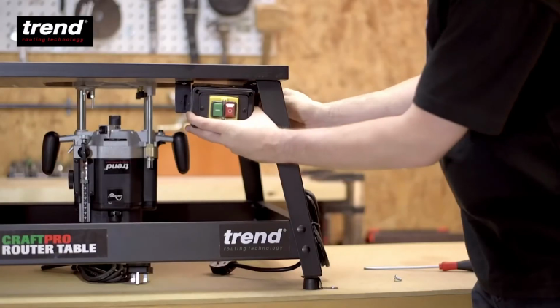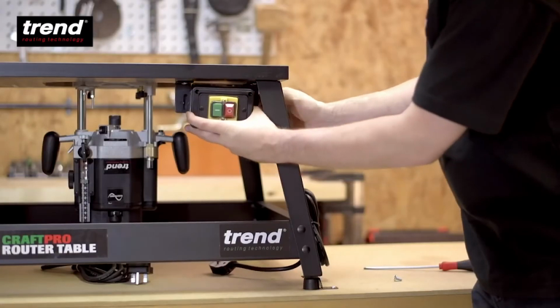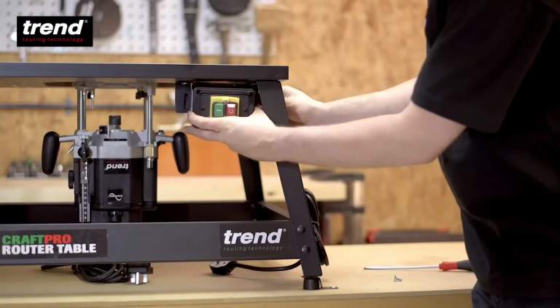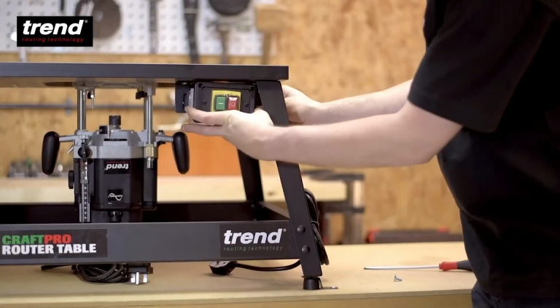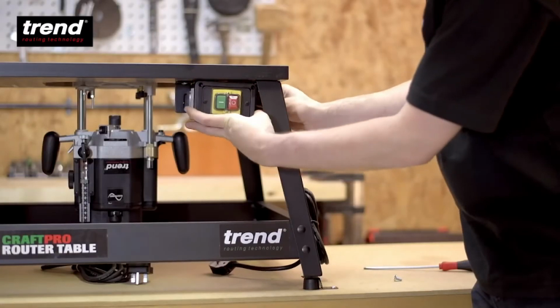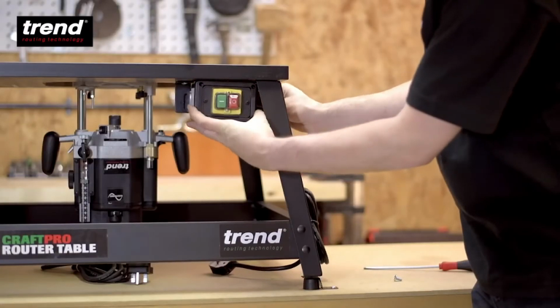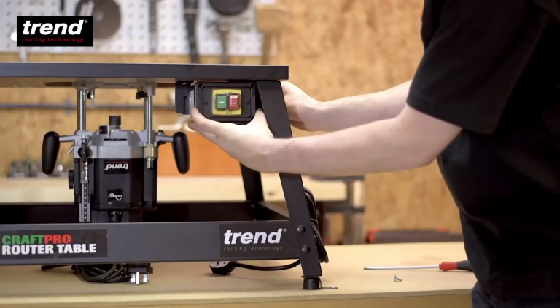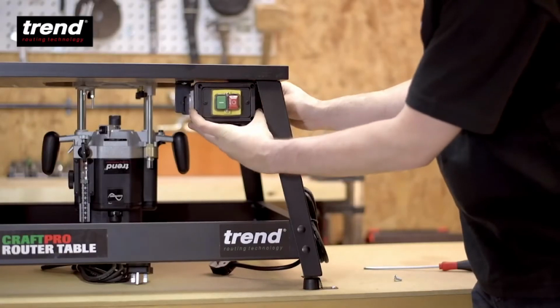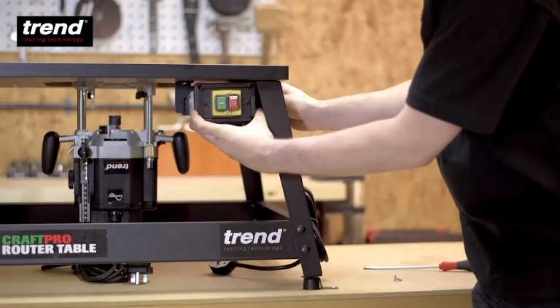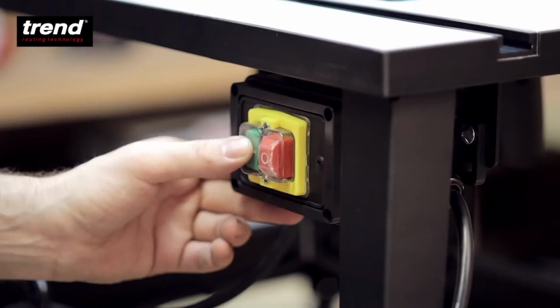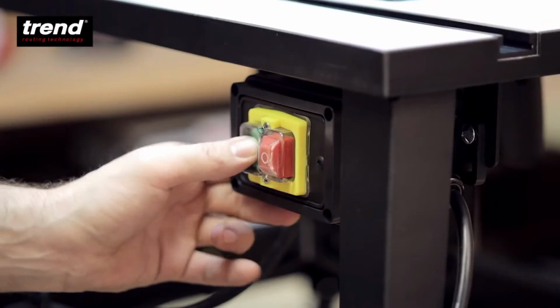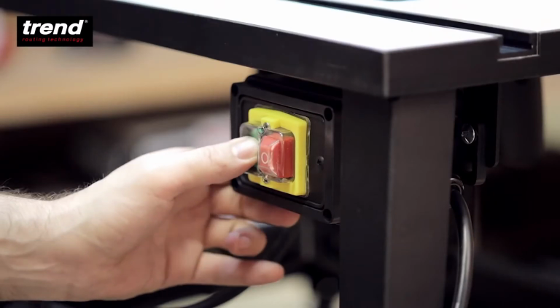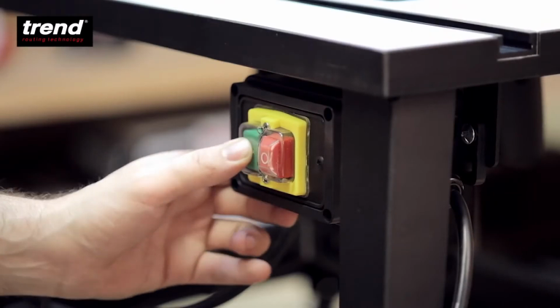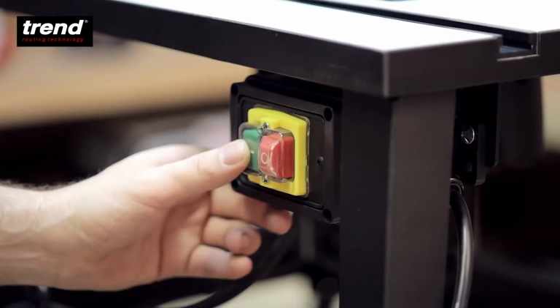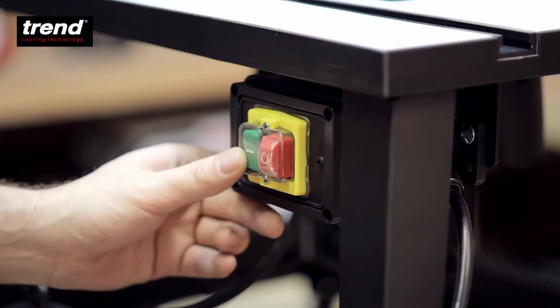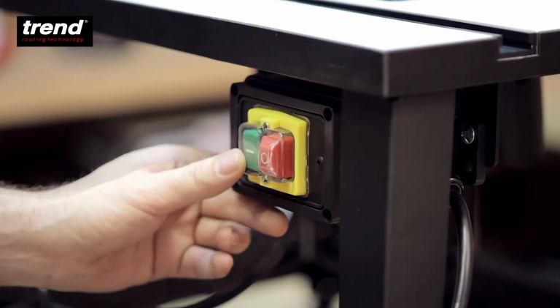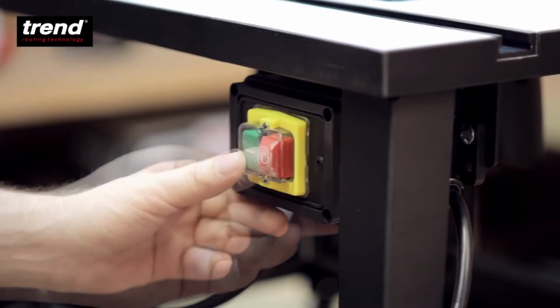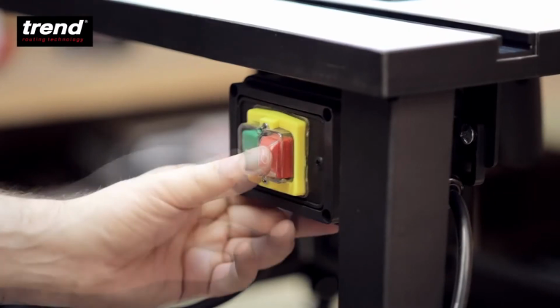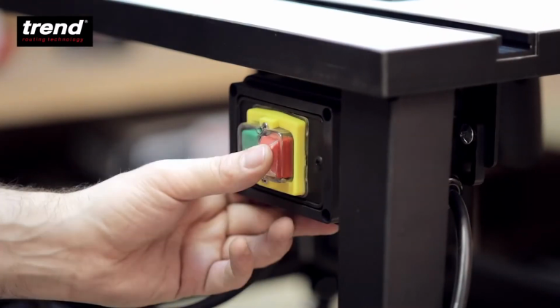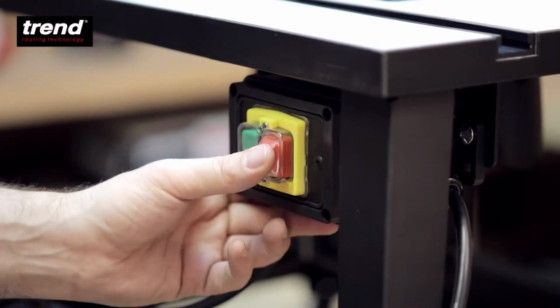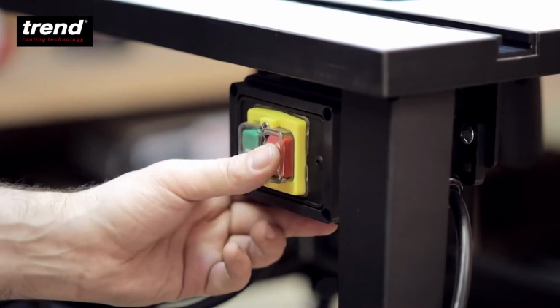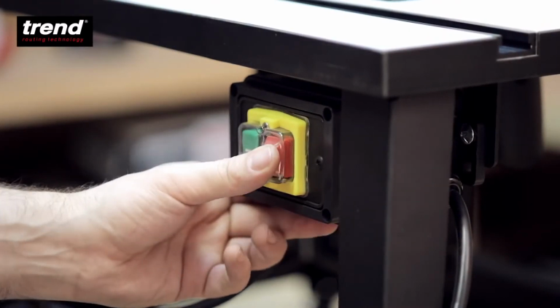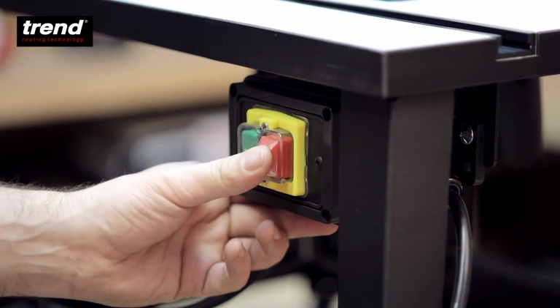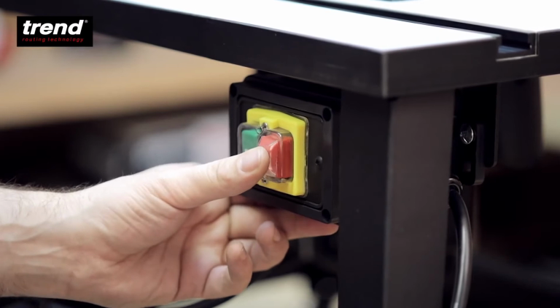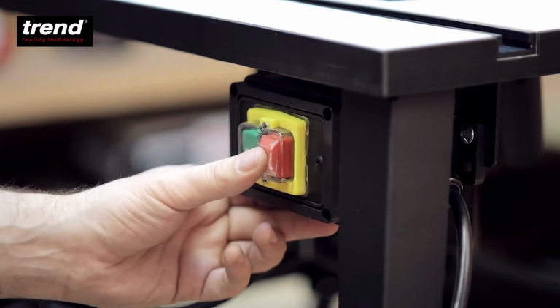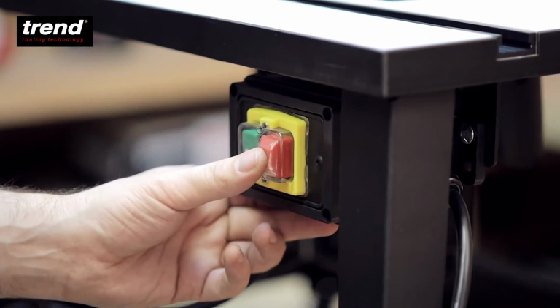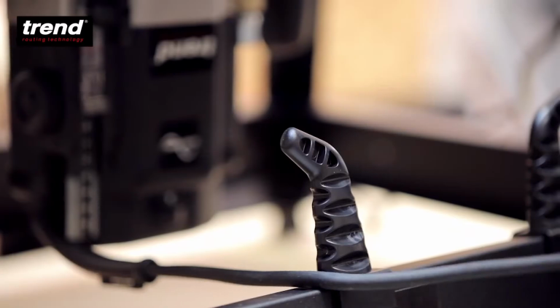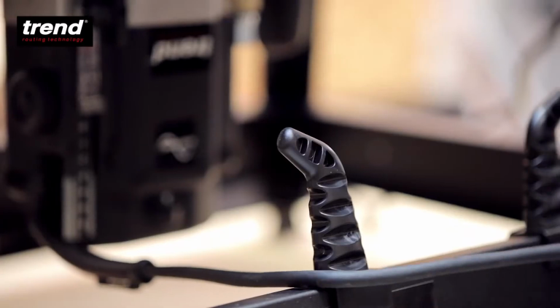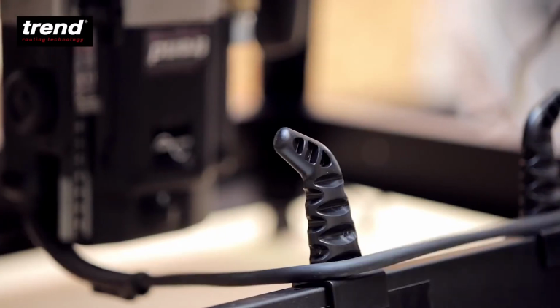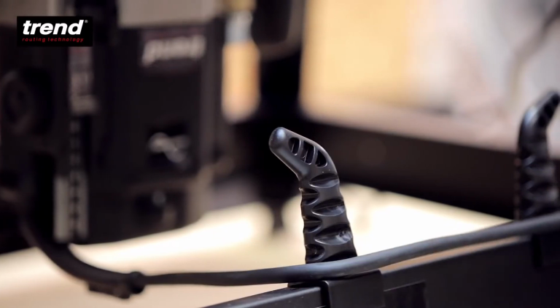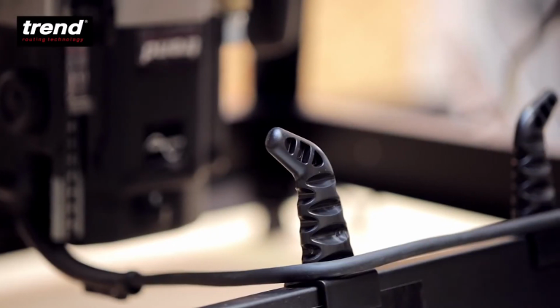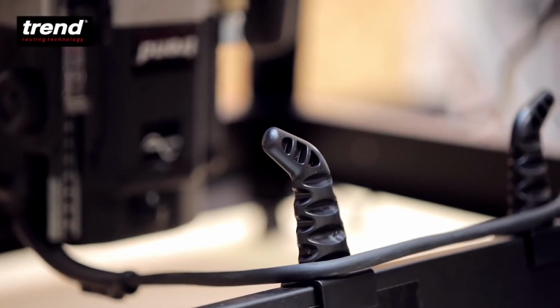The no-volt release switch ensures the machine is safe in the event of a power failure.